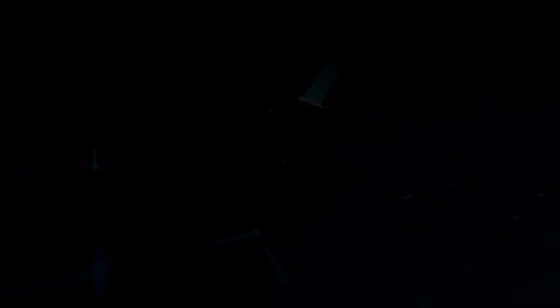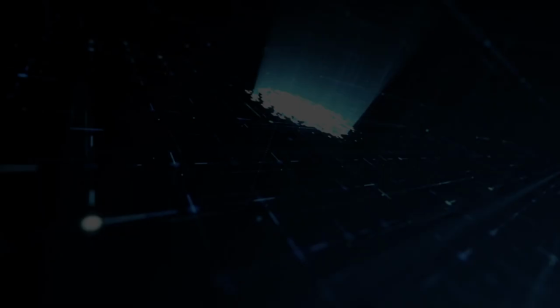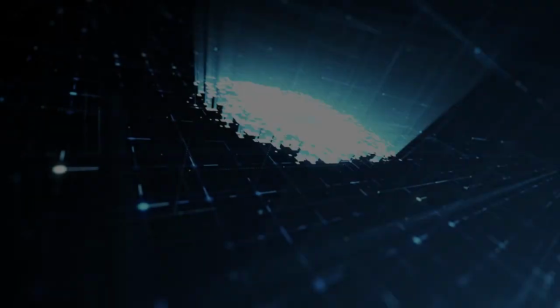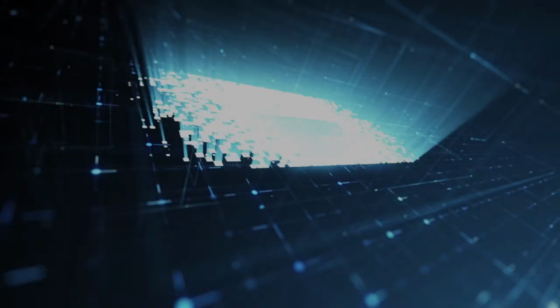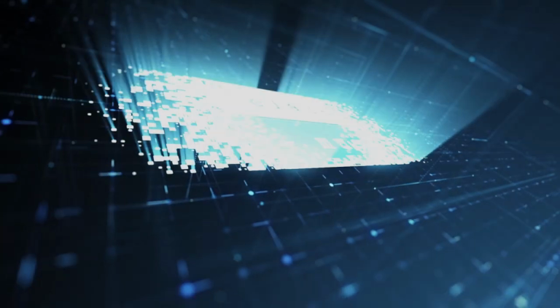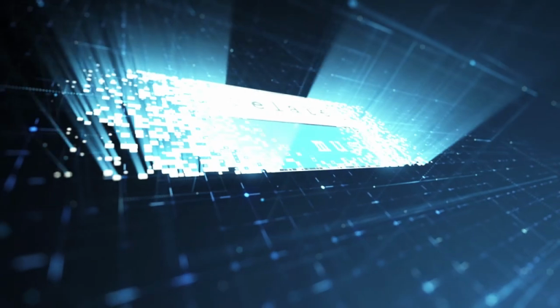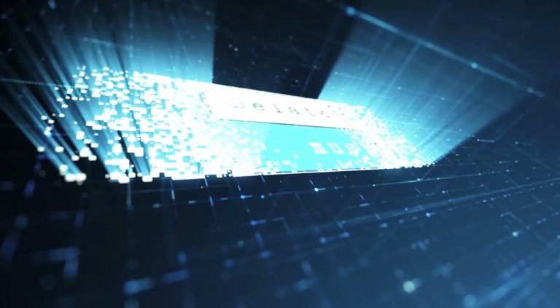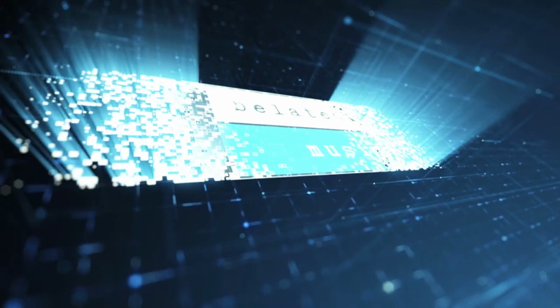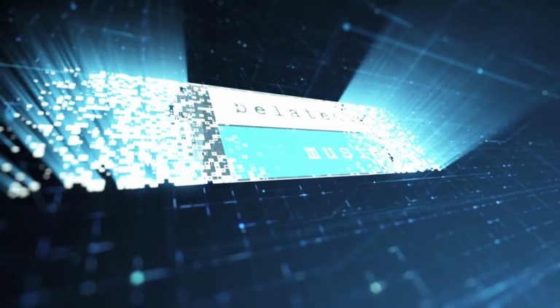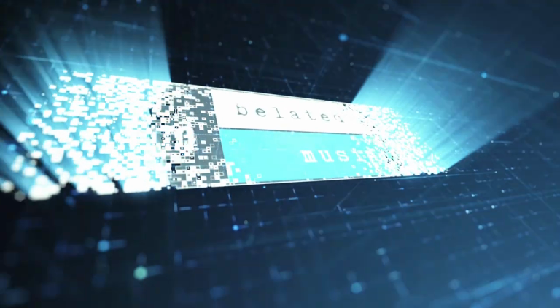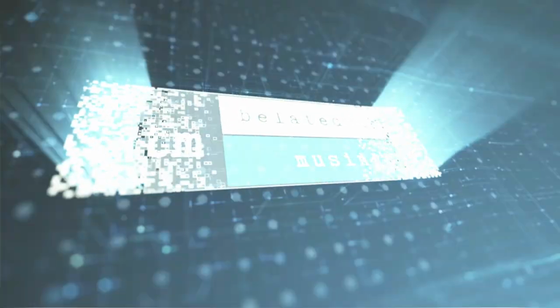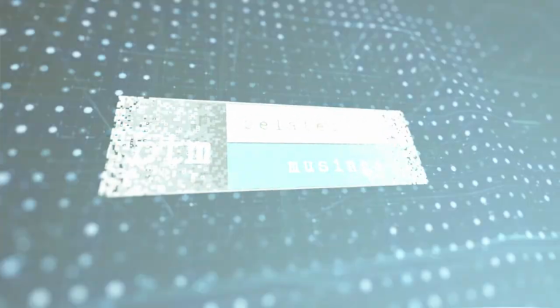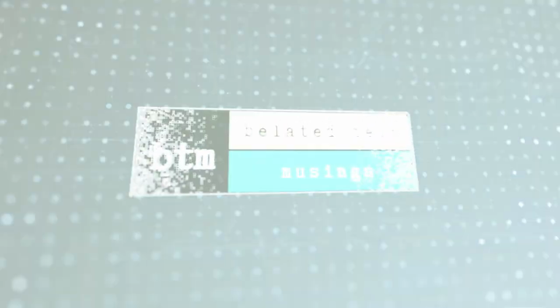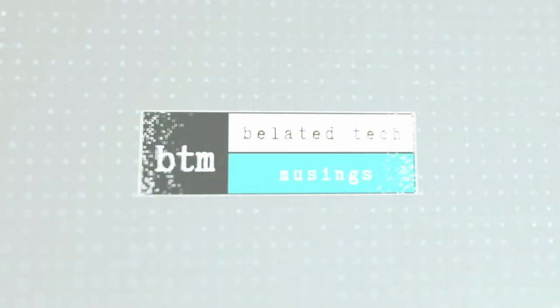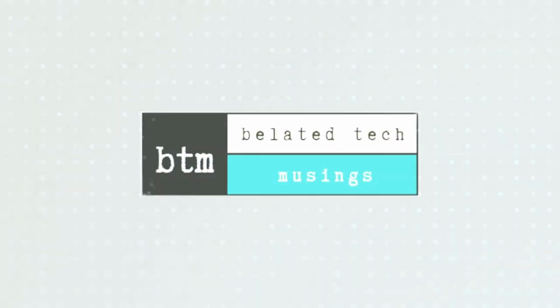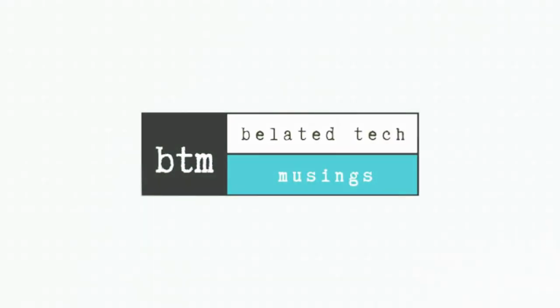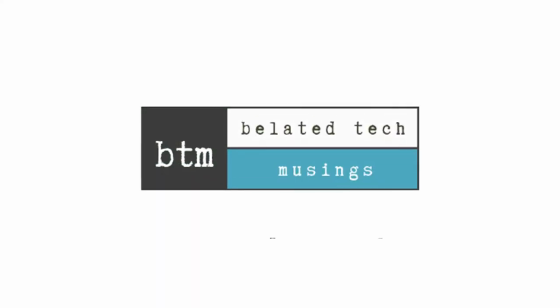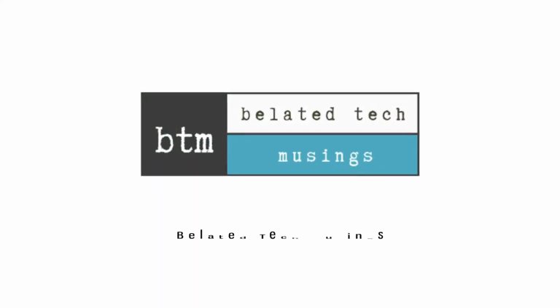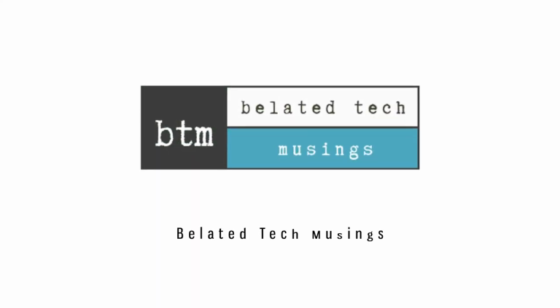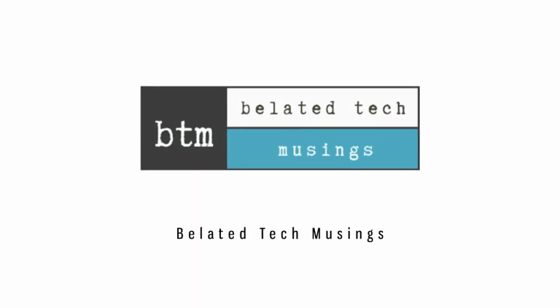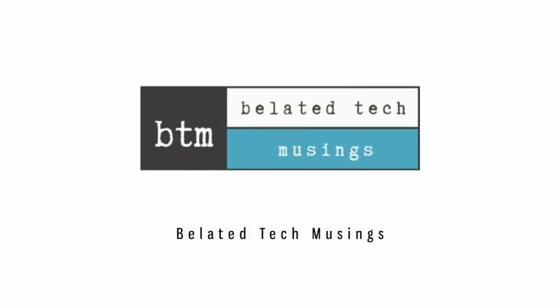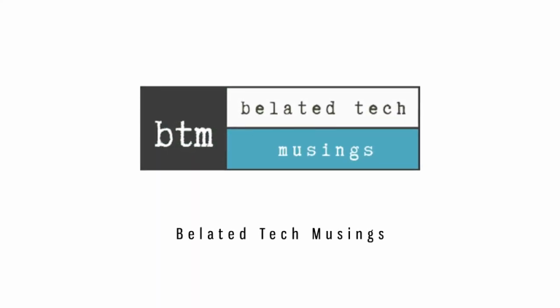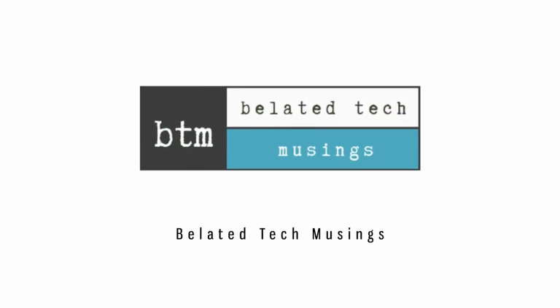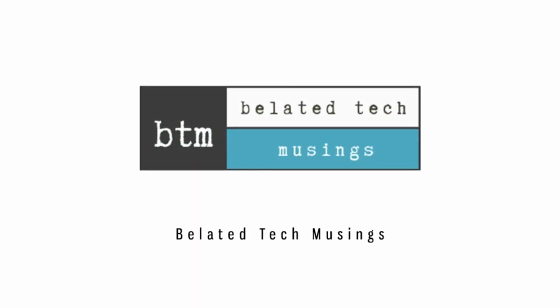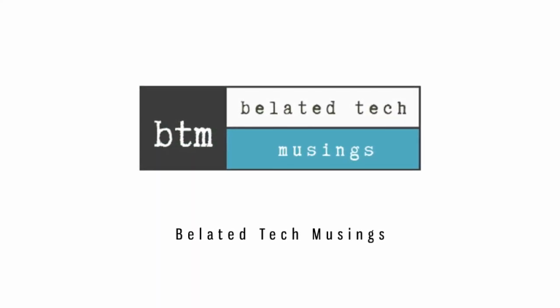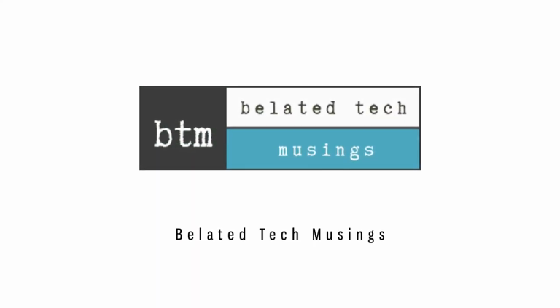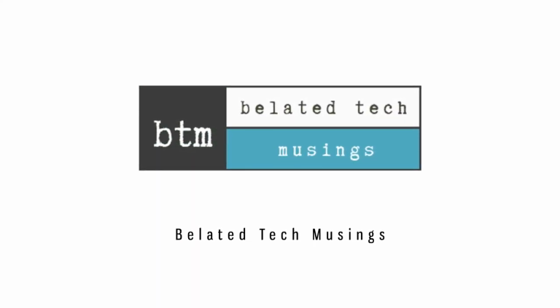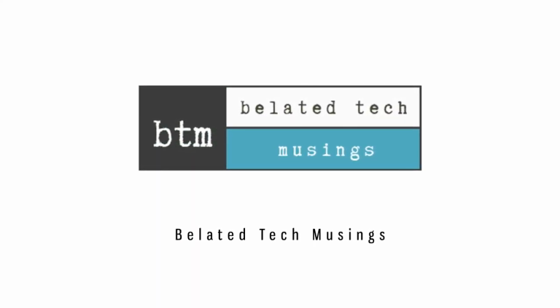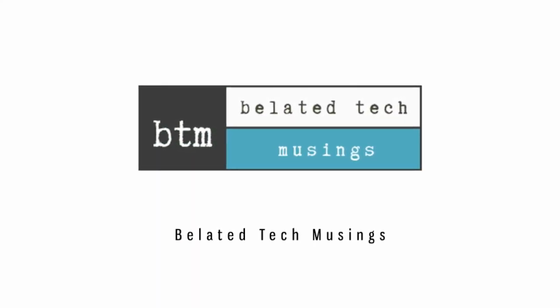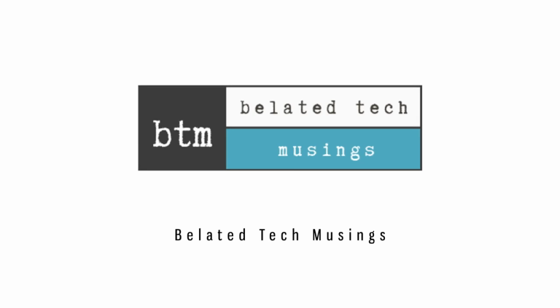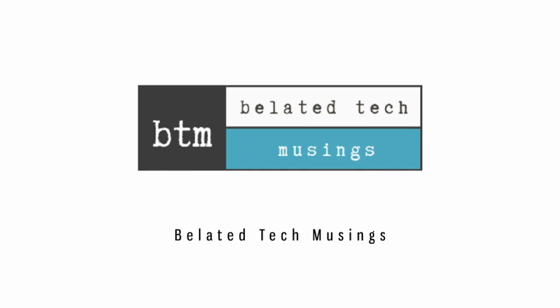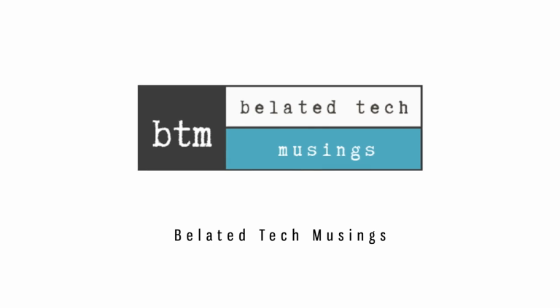Welcome to the BTM Channel's 39th short for space exploration, science, and technology.